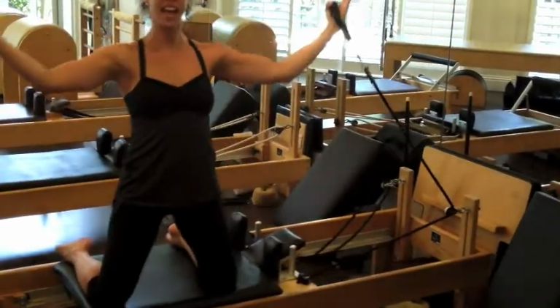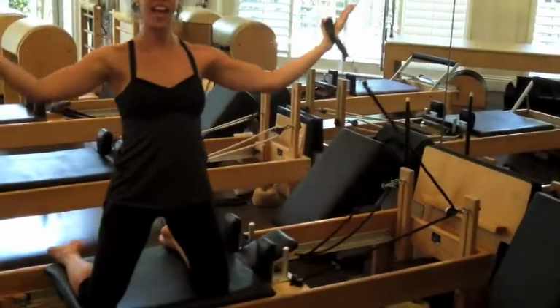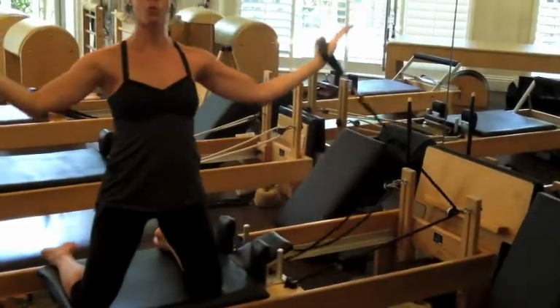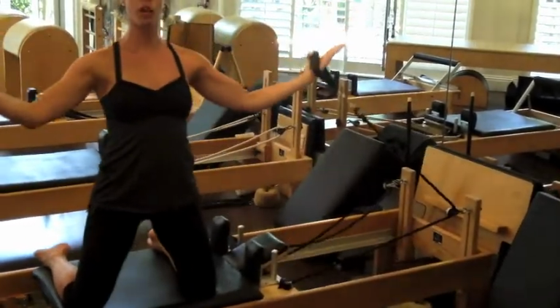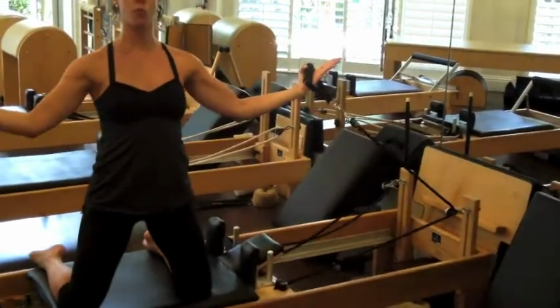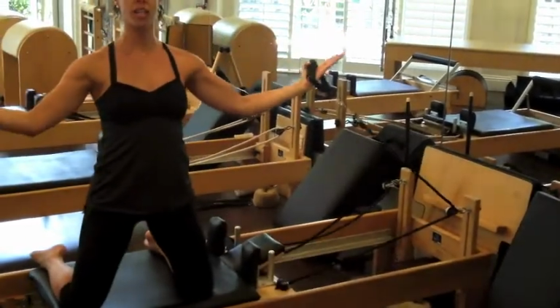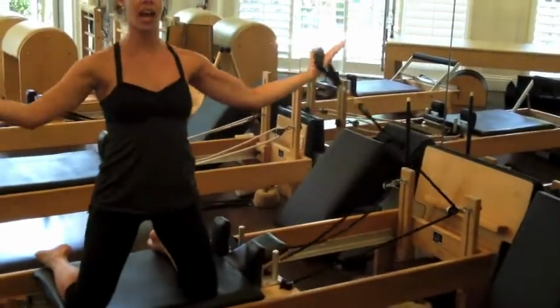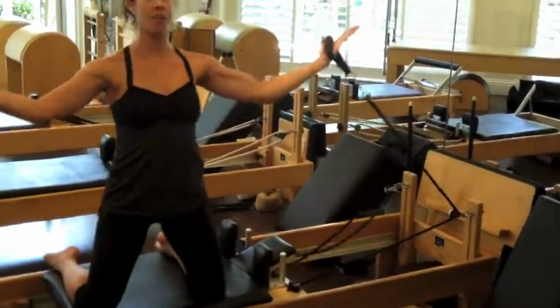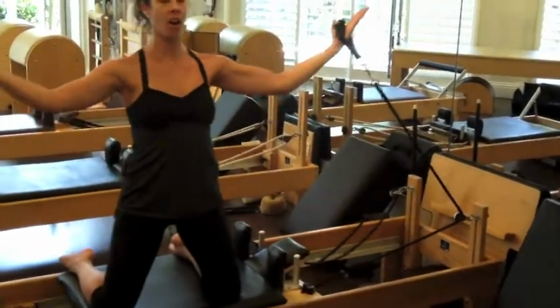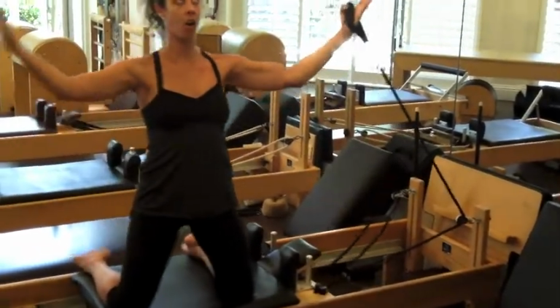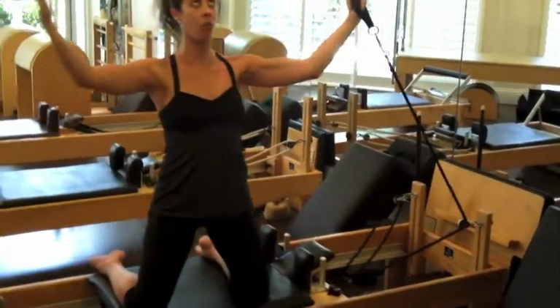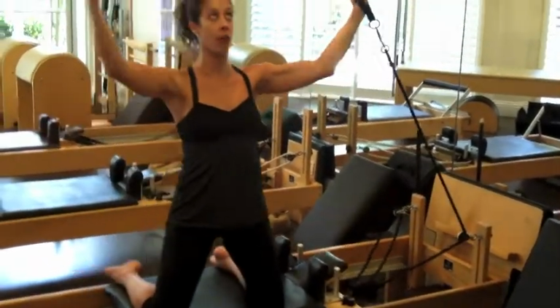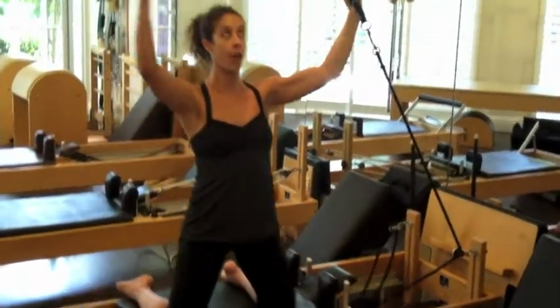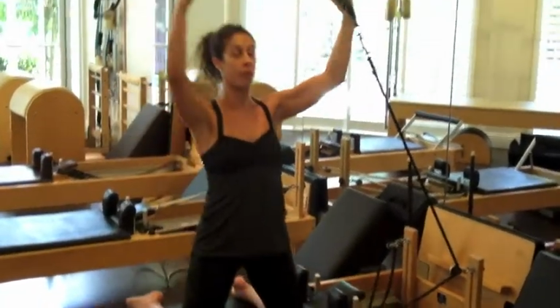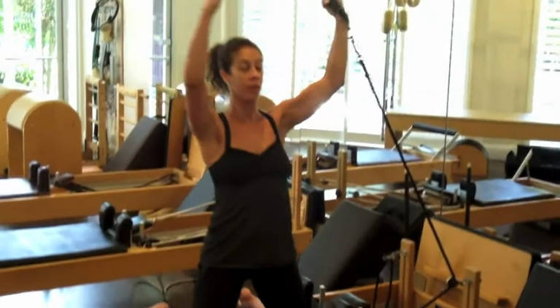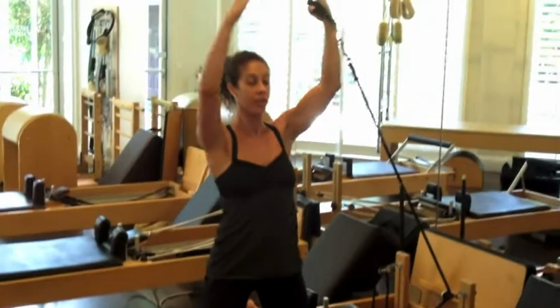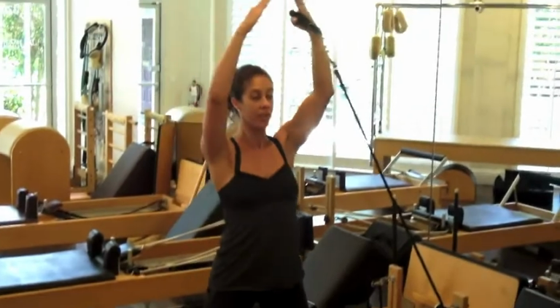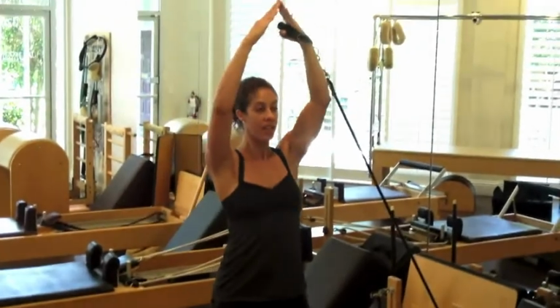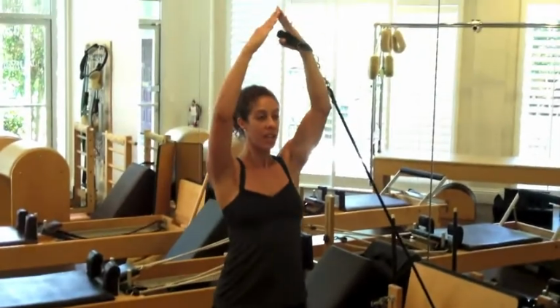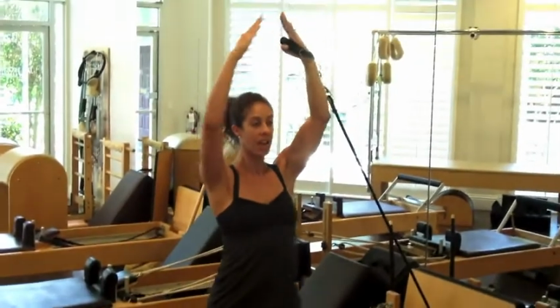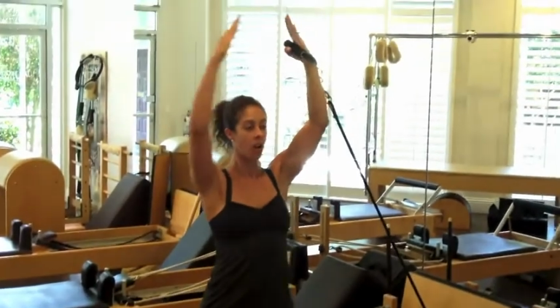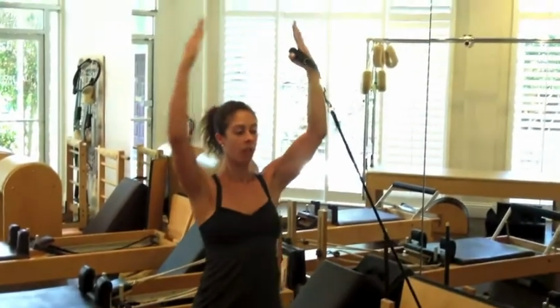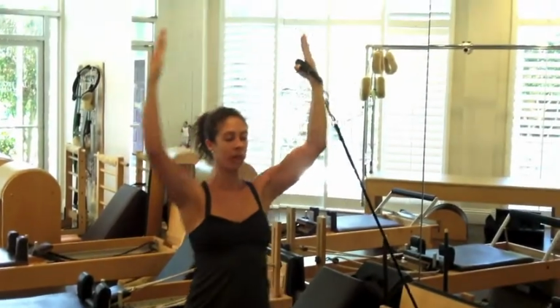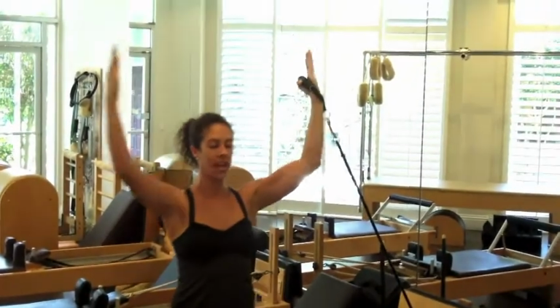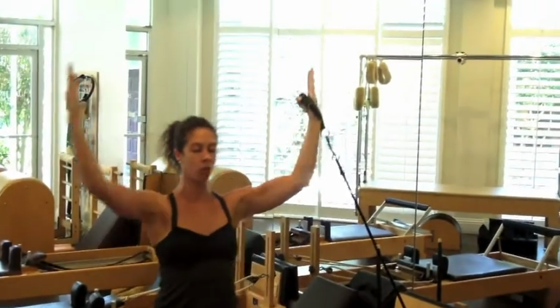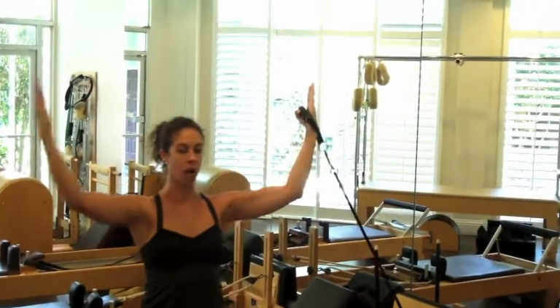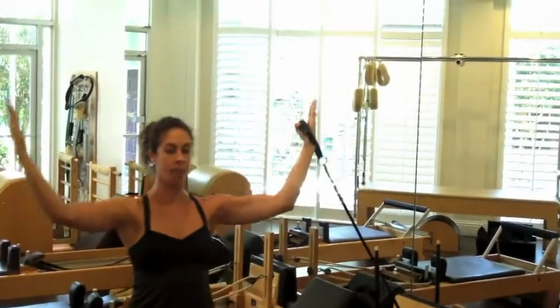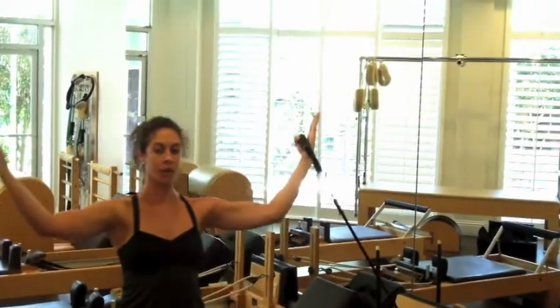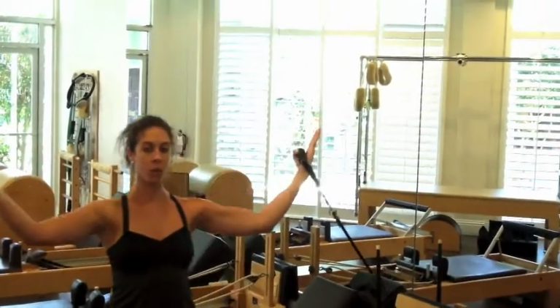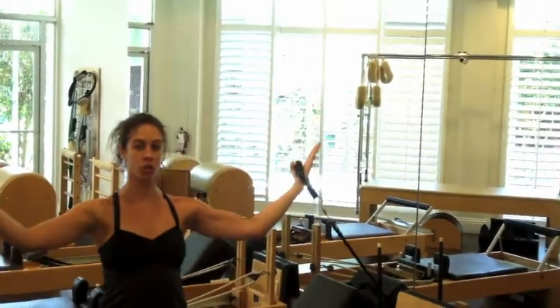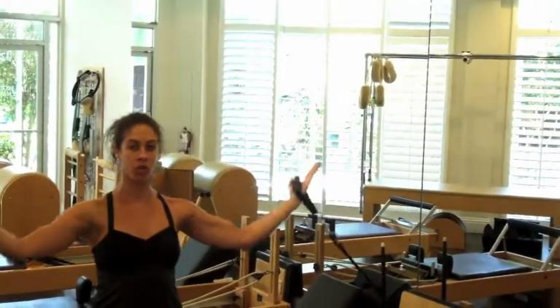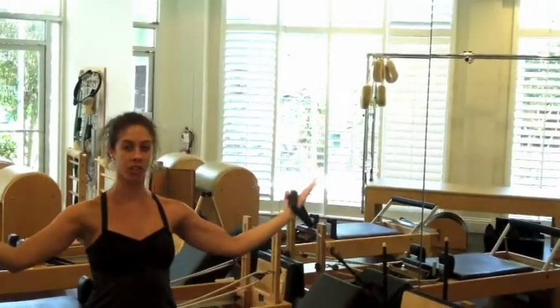And one more time — all the way up and all the way down, dropping those shoulders.